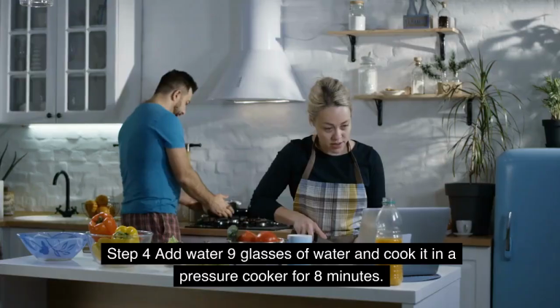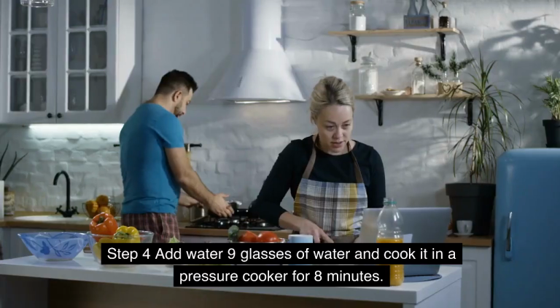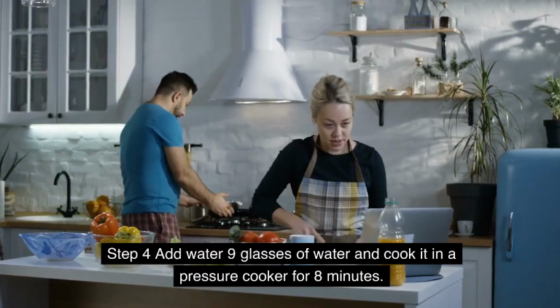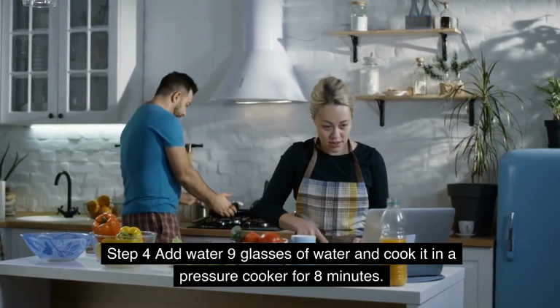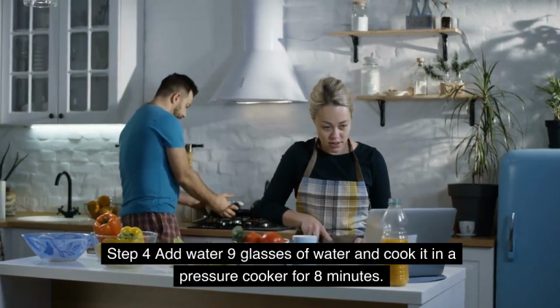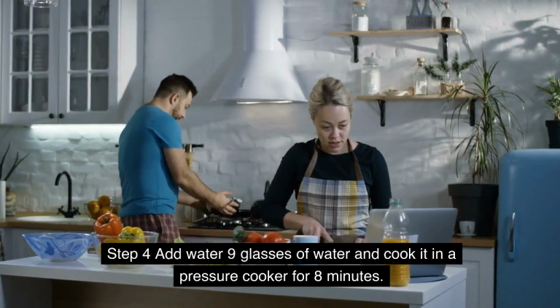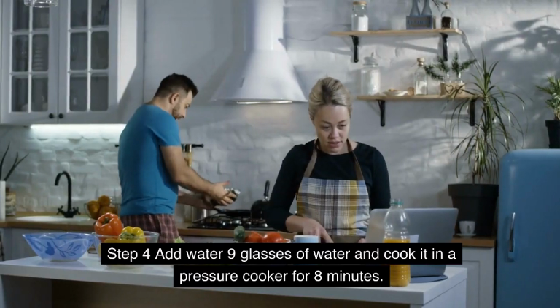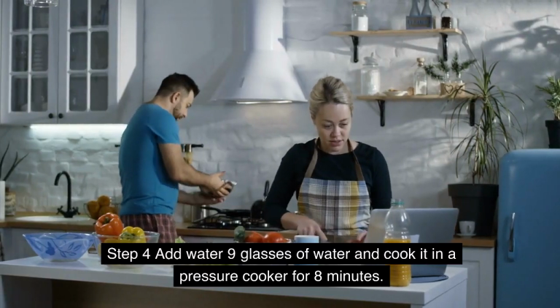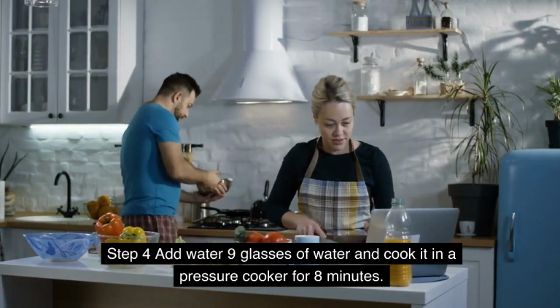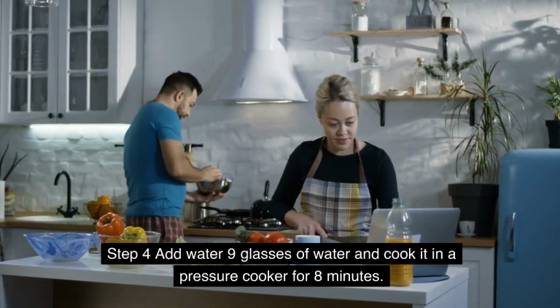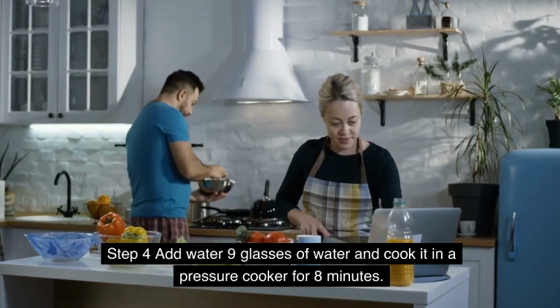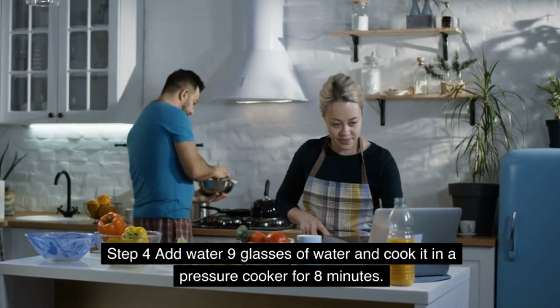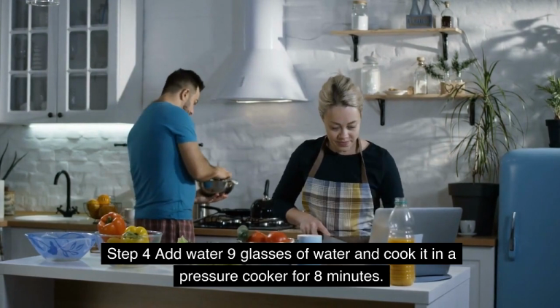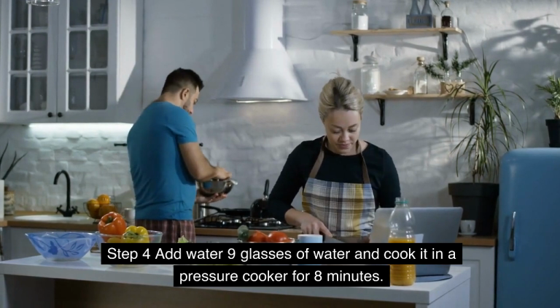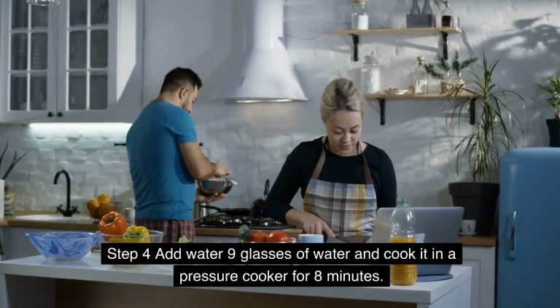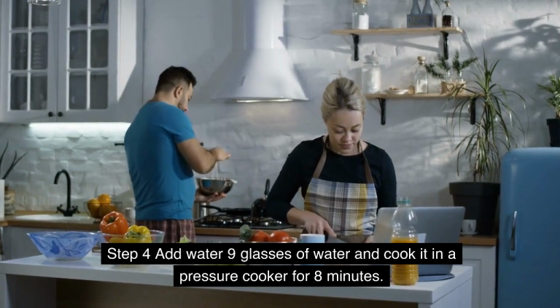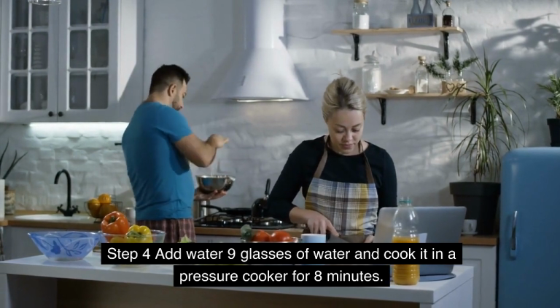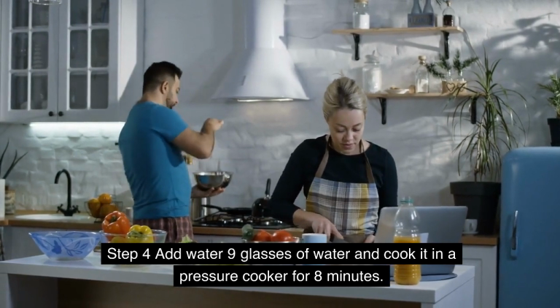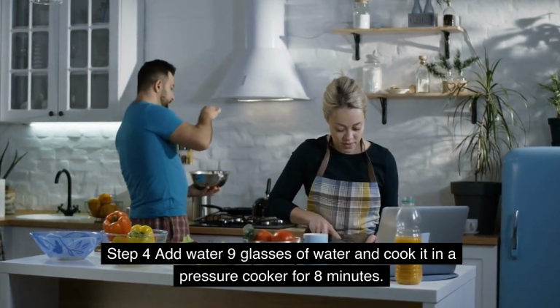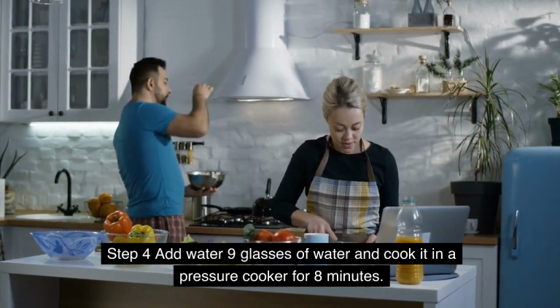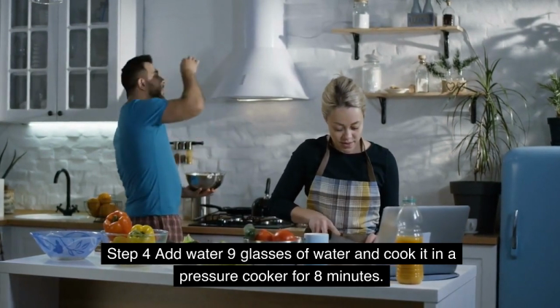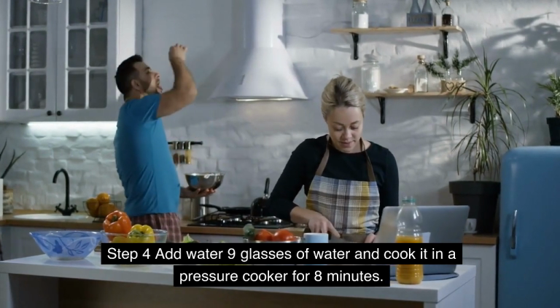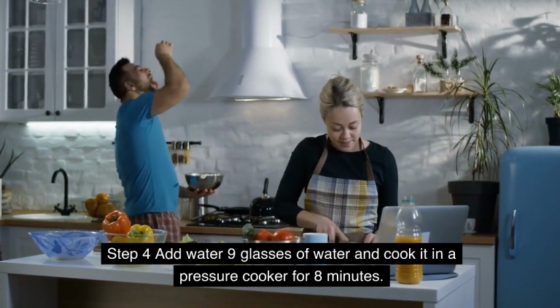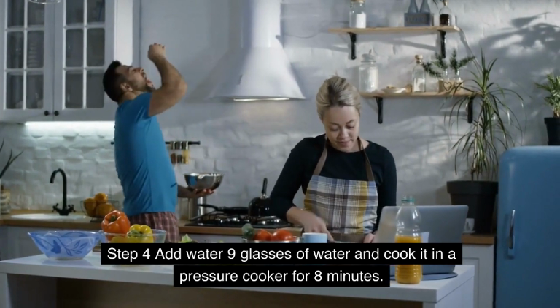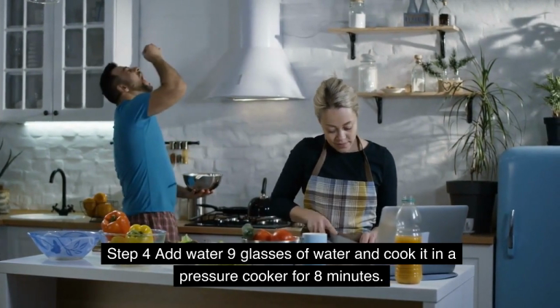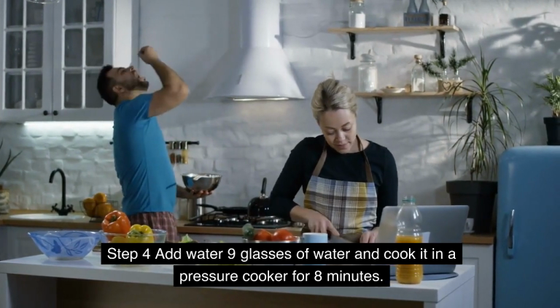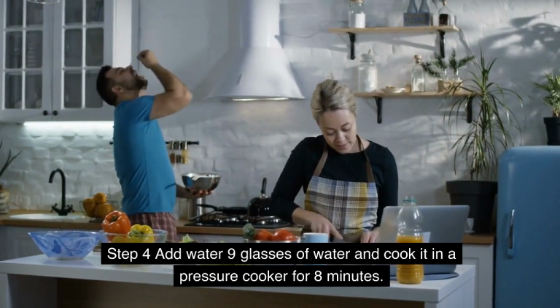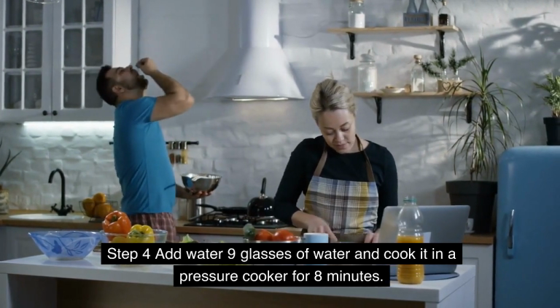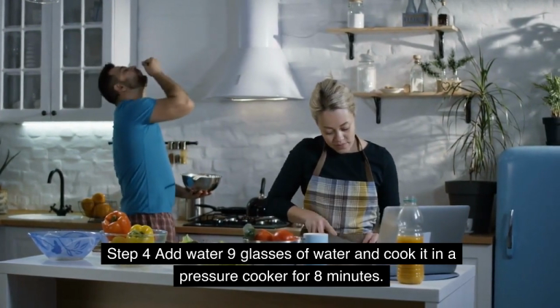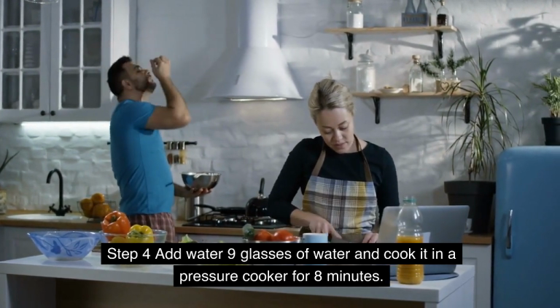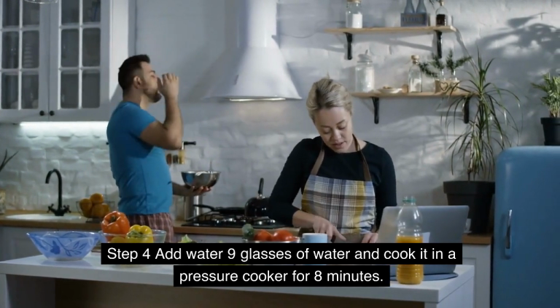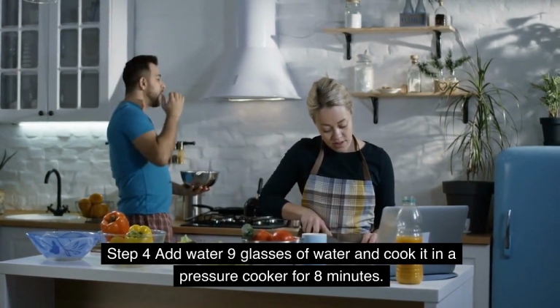Step 4: Add 9 glasses of water and cook it in a pressure cooker for 8 minutes.